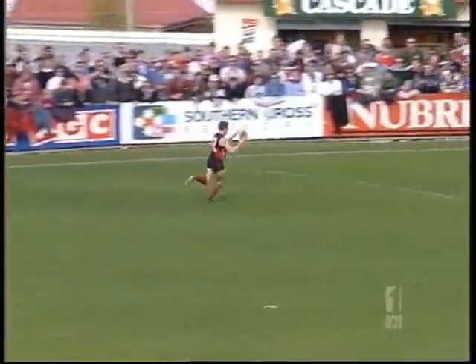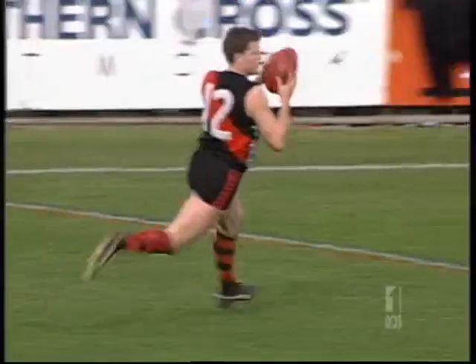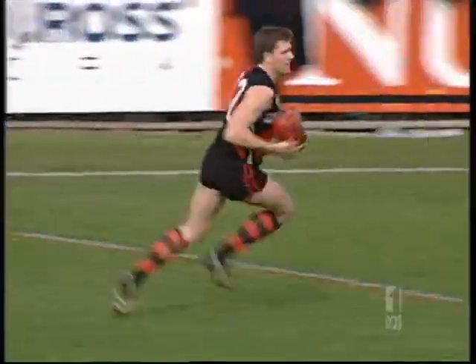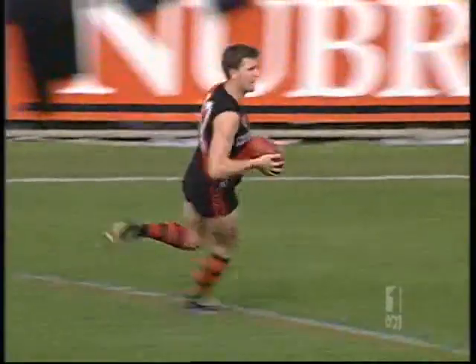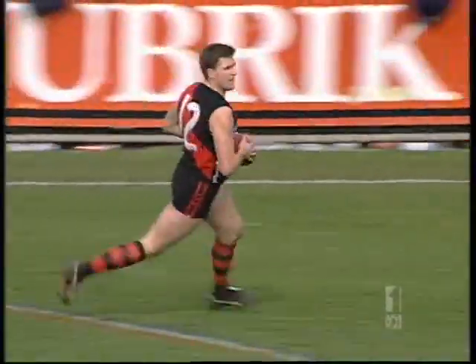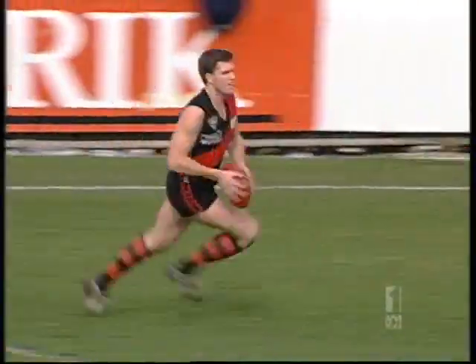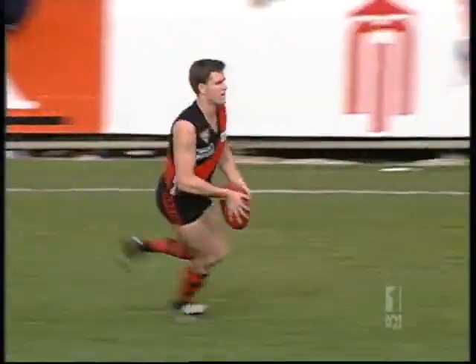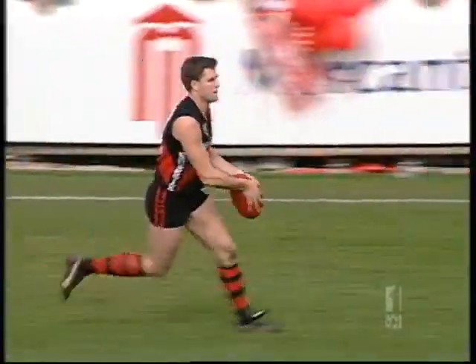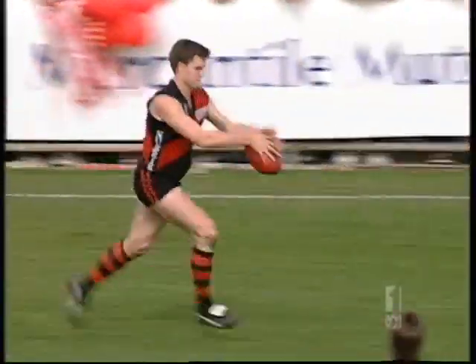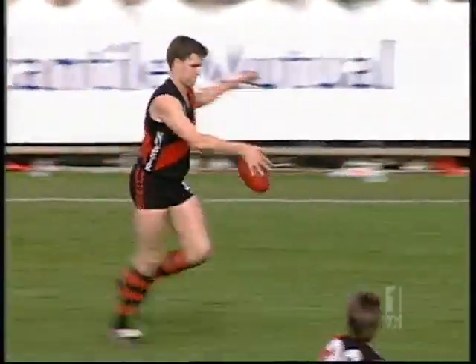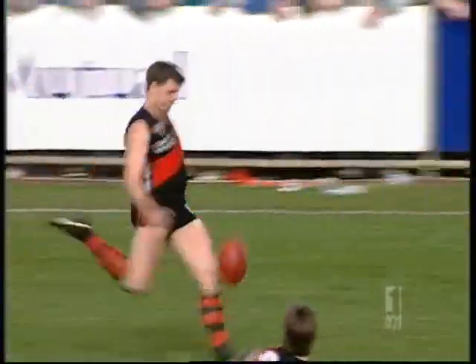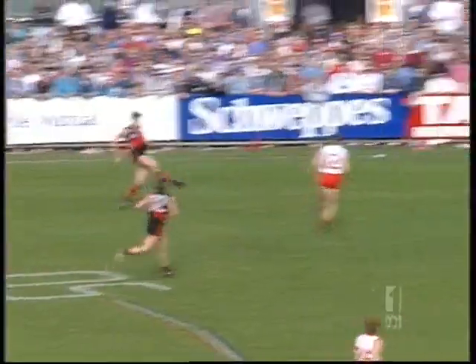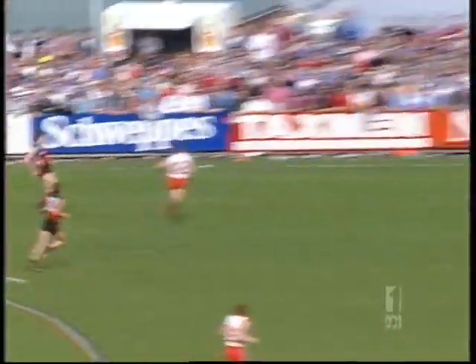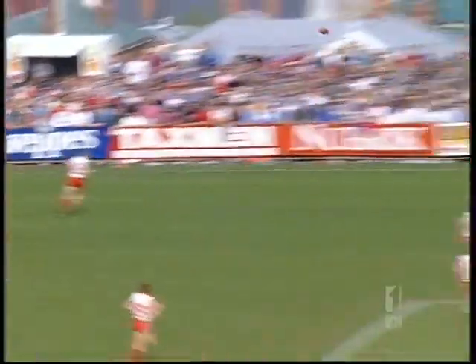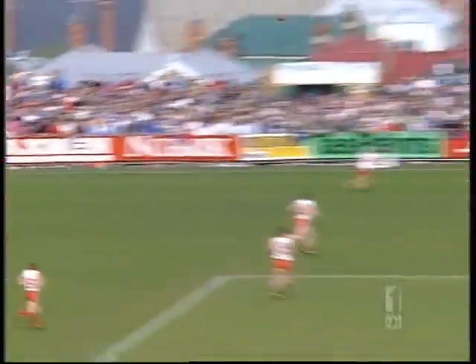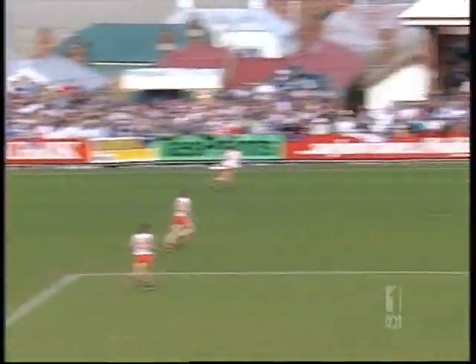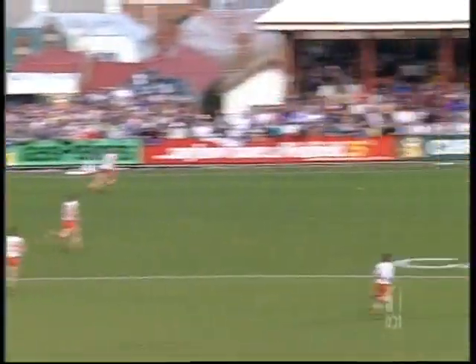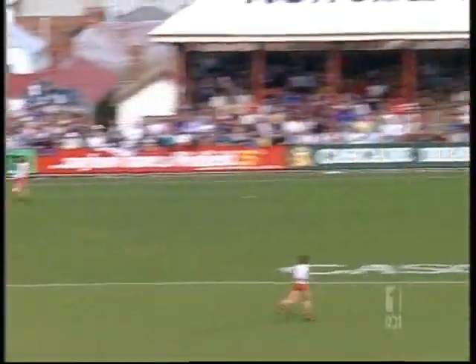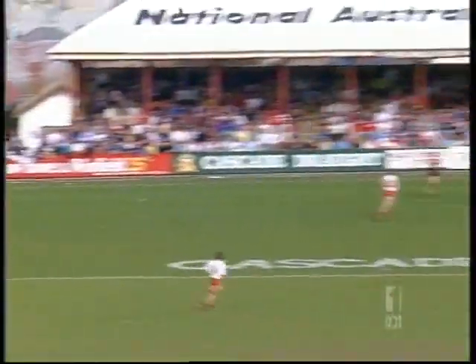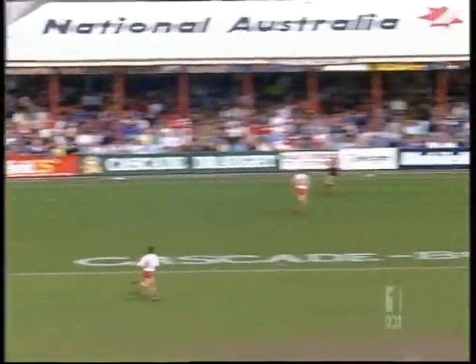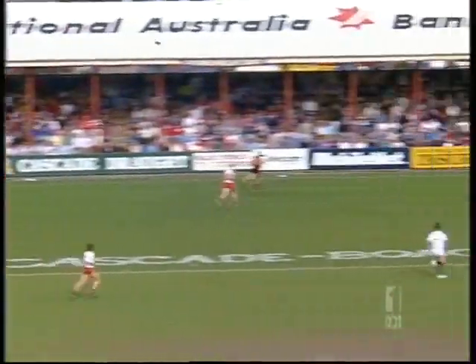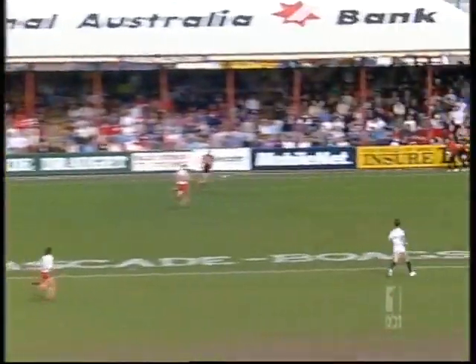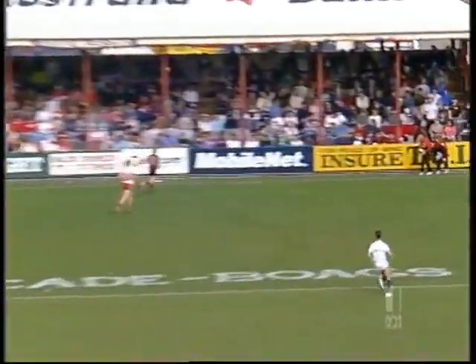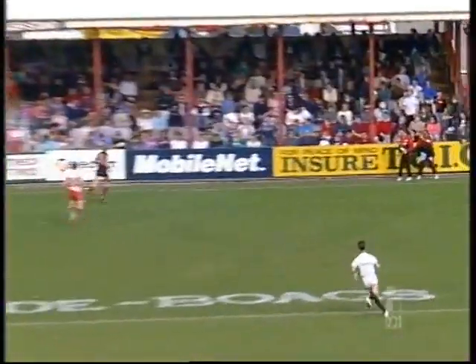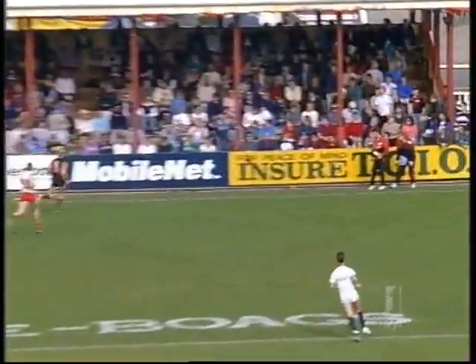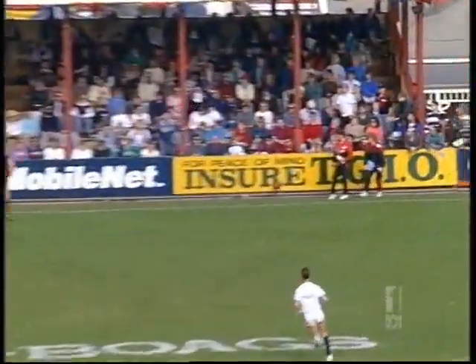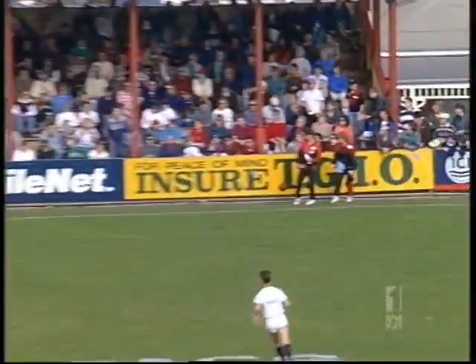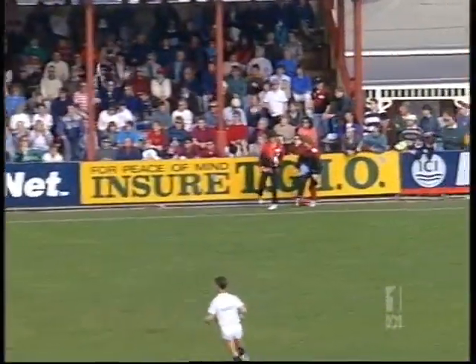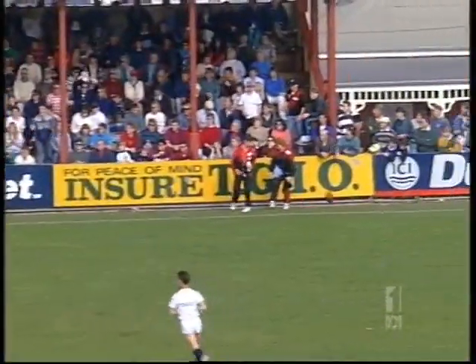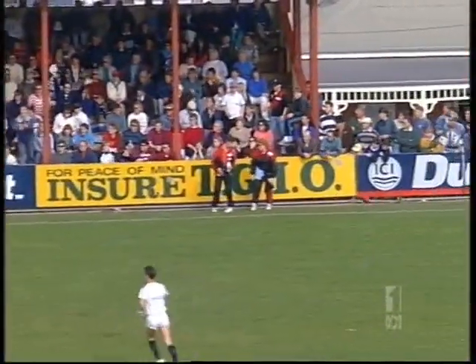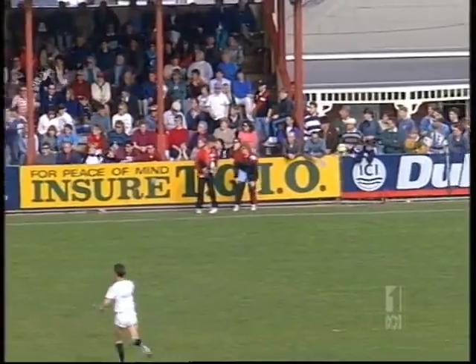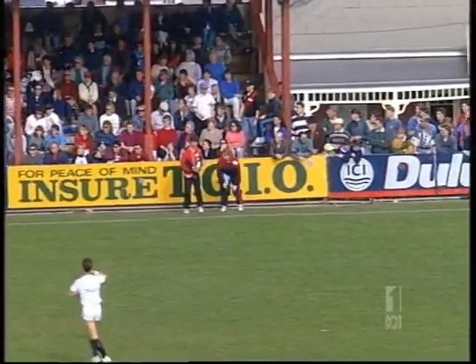He goes over to Dodds, does Loom. Dodds normally can kick a country mile, but this time he kicks it out of bounds.